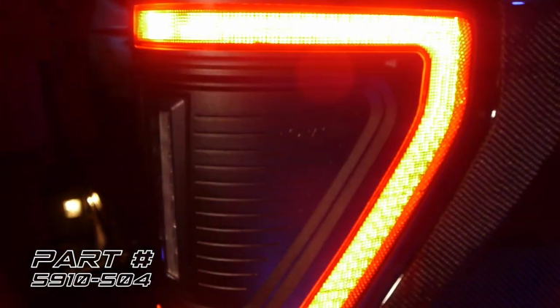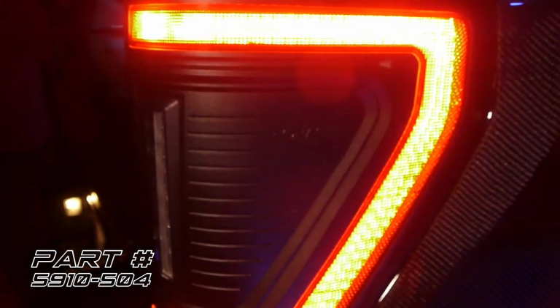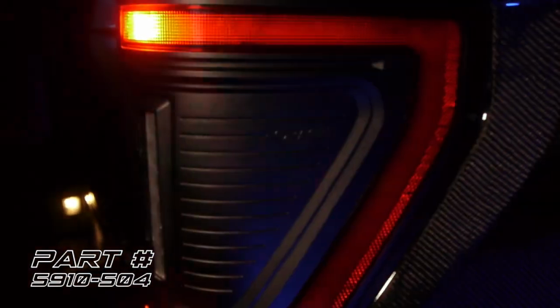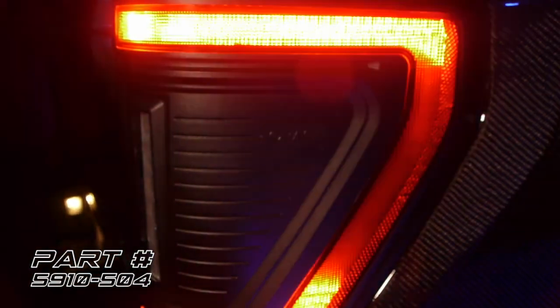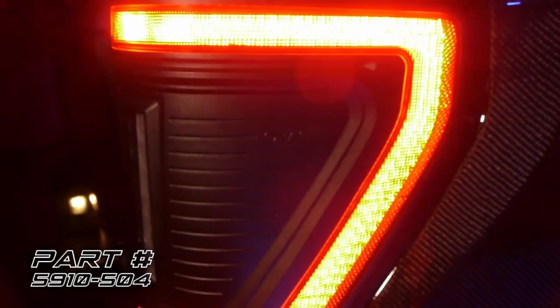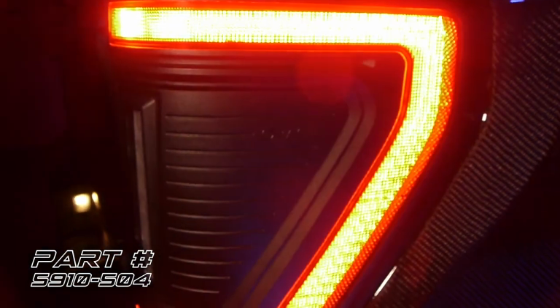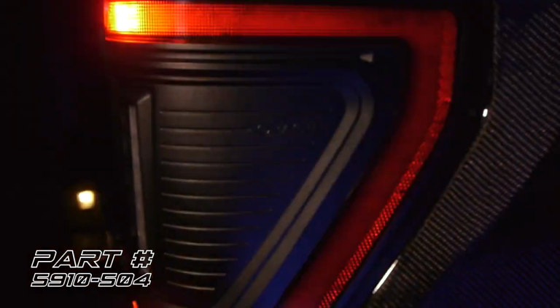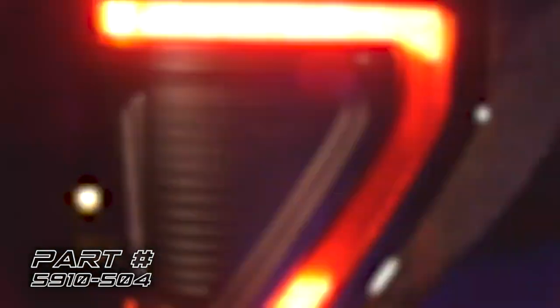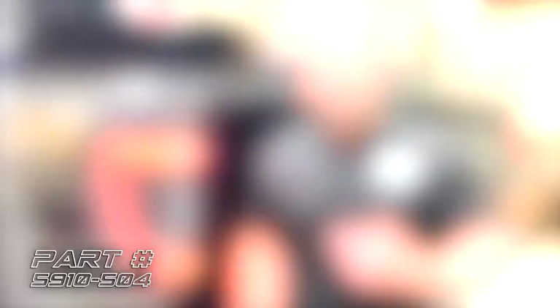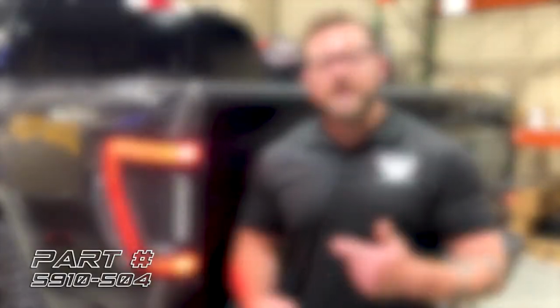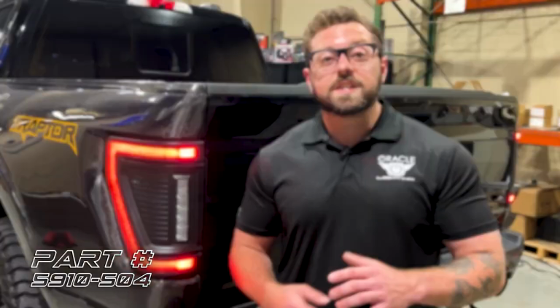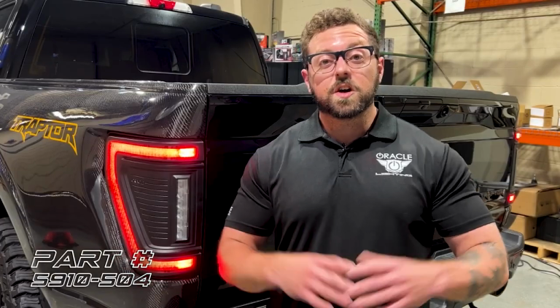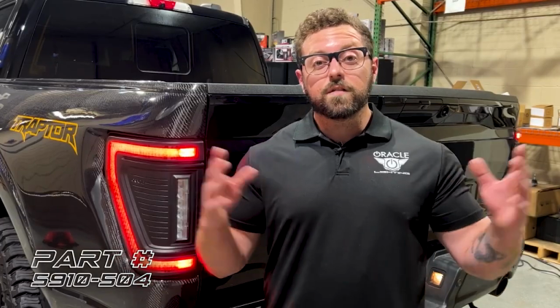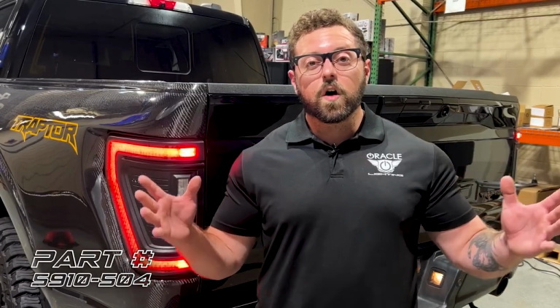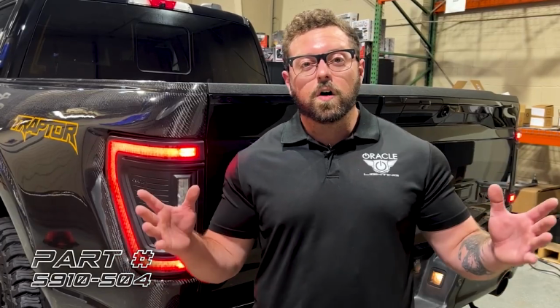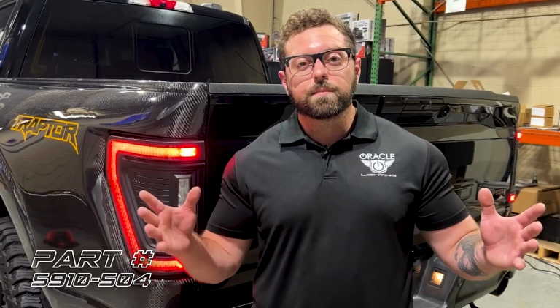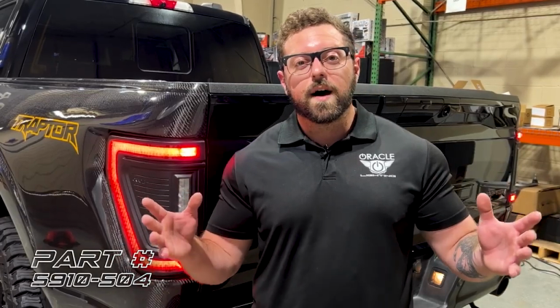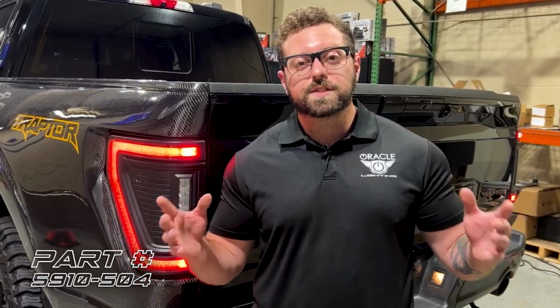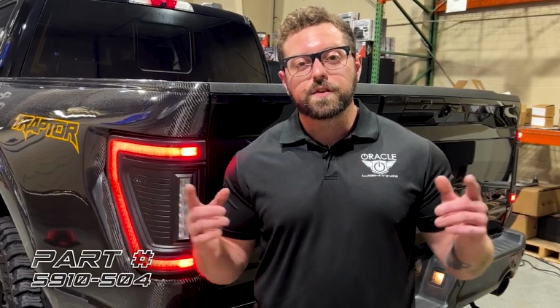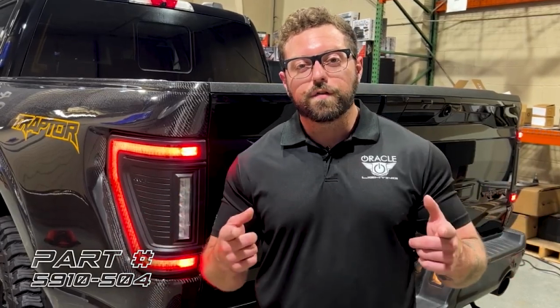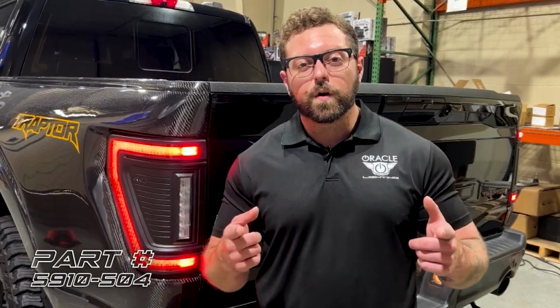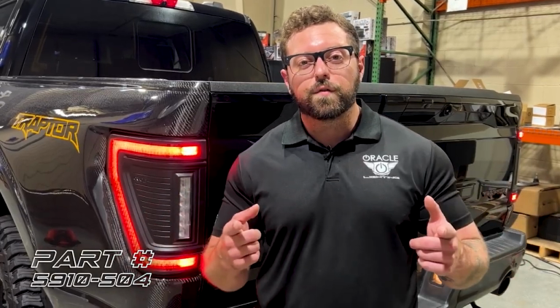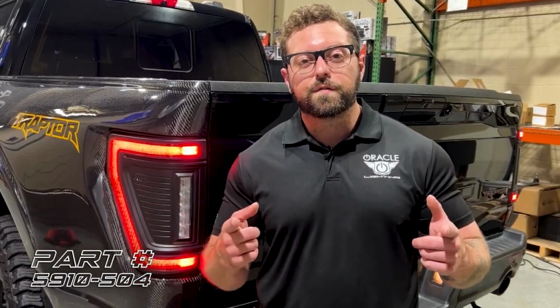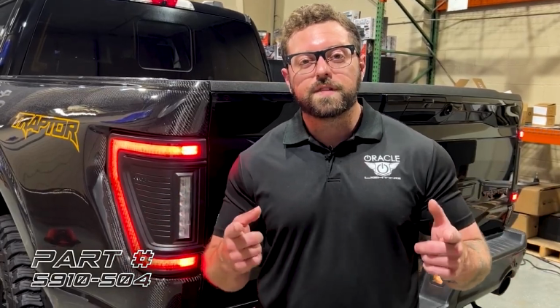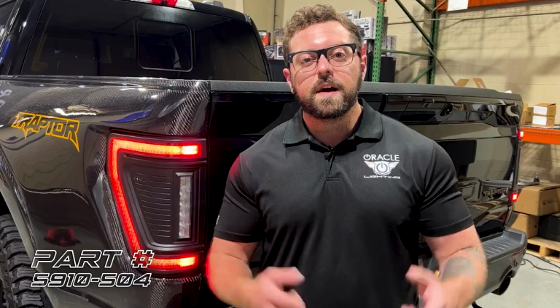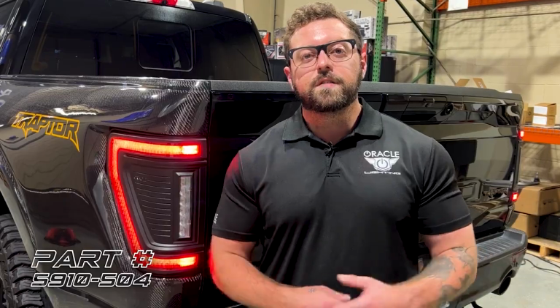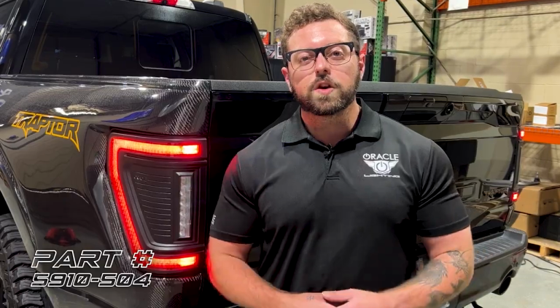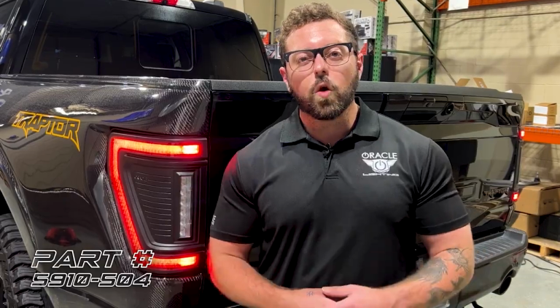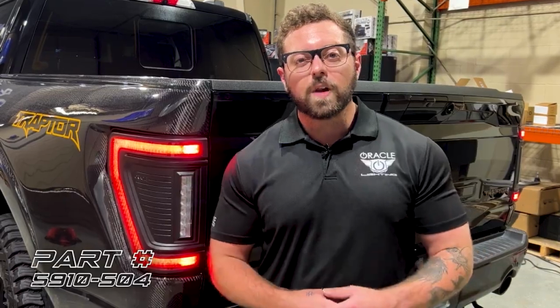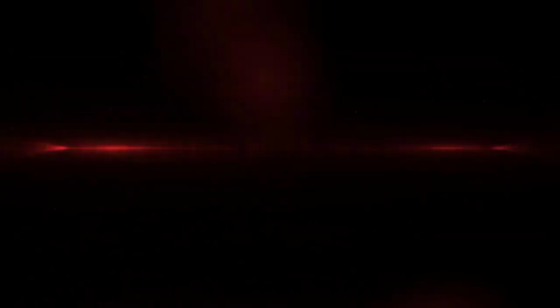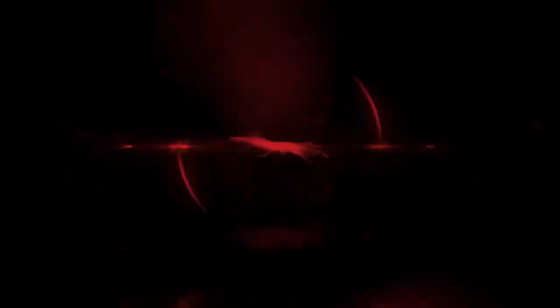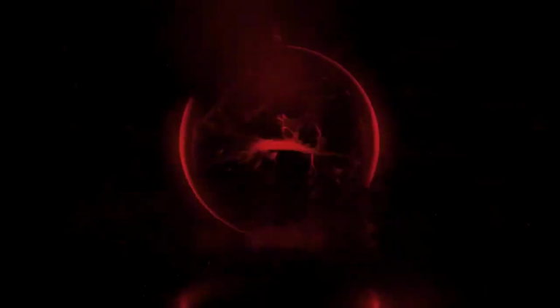If you want to grab a set of these tail lights and a ton of other awesome products for your Ford F-150, visit oraclelights.com.